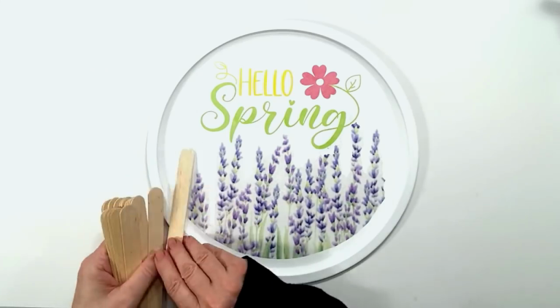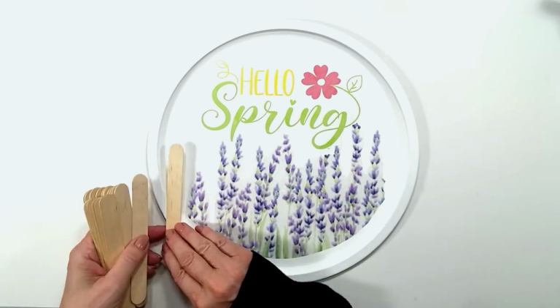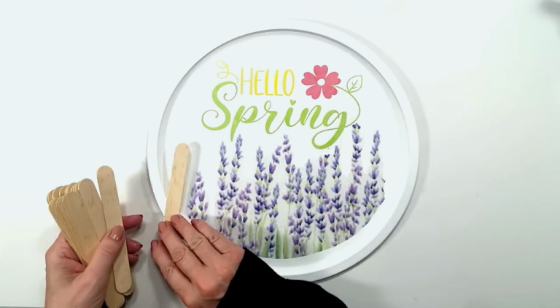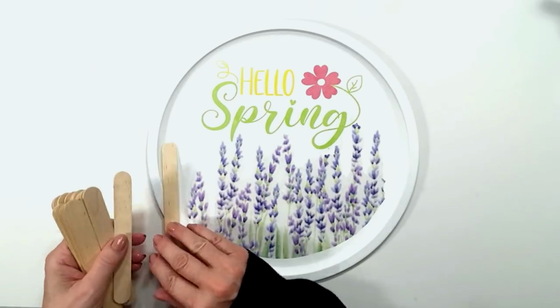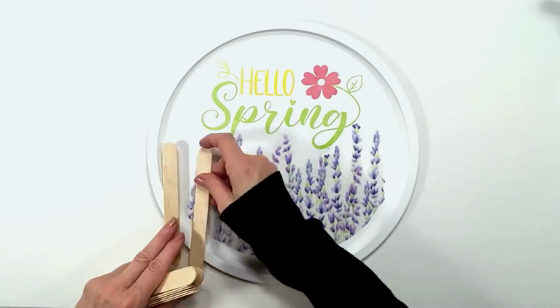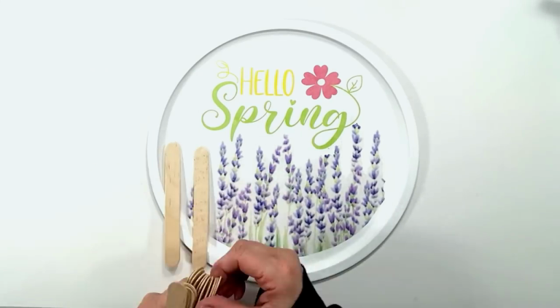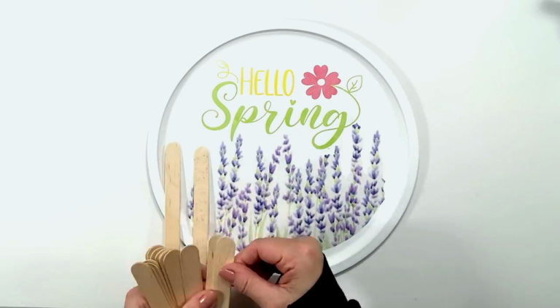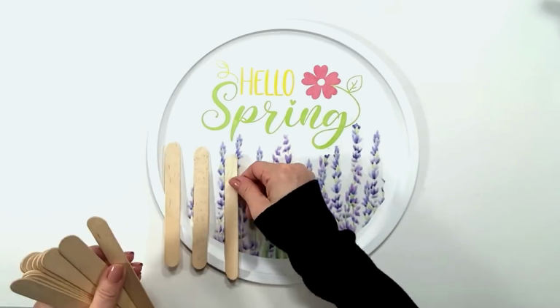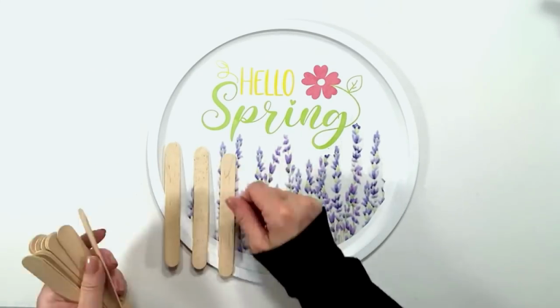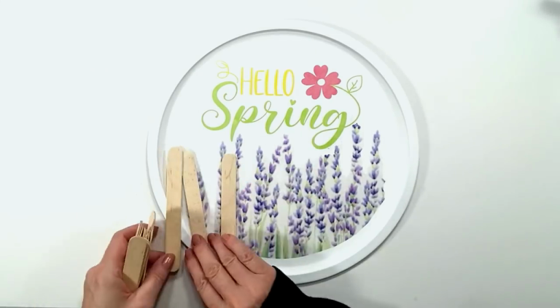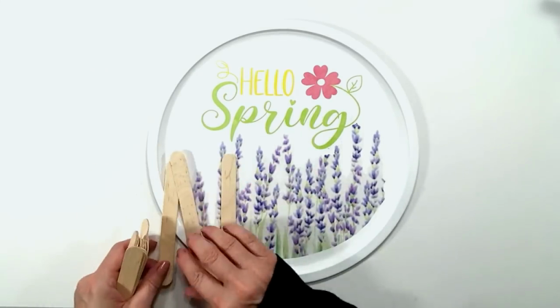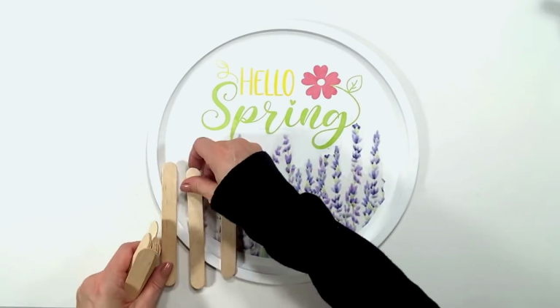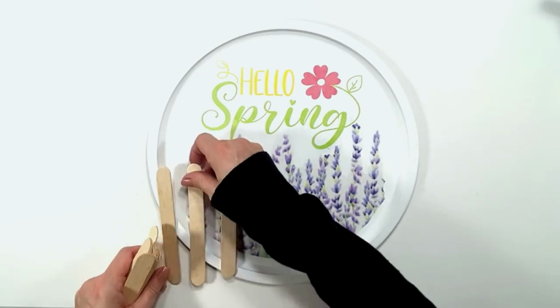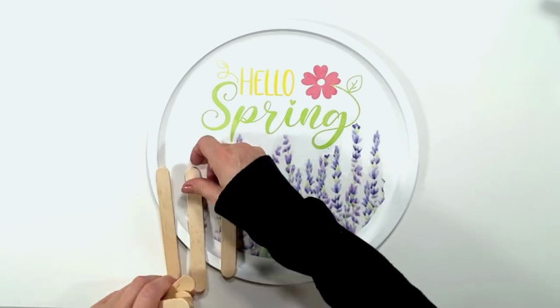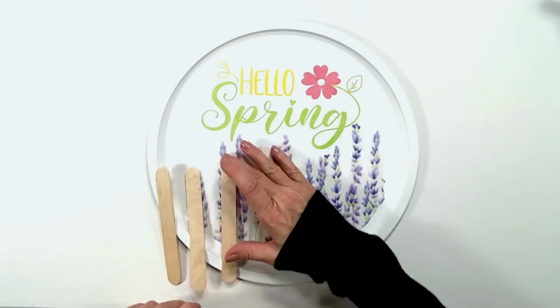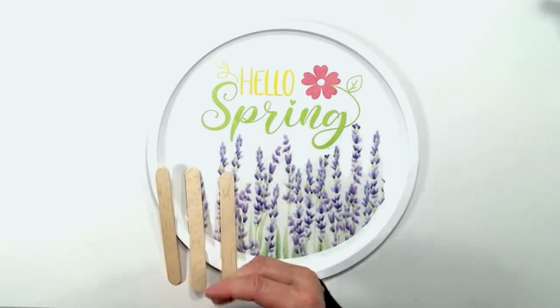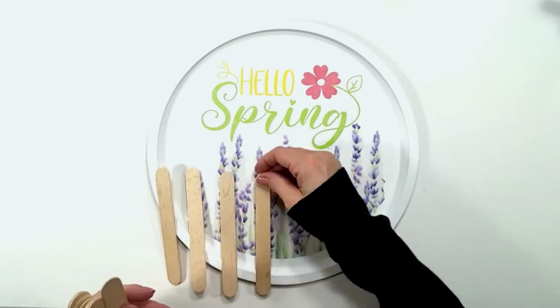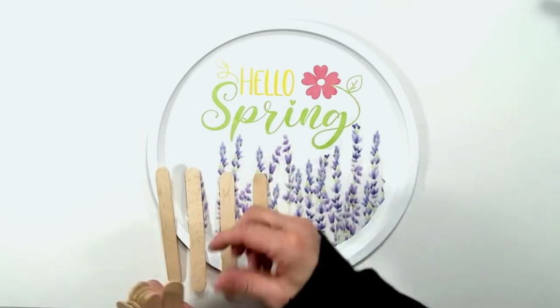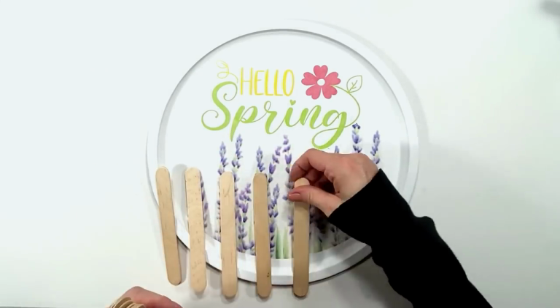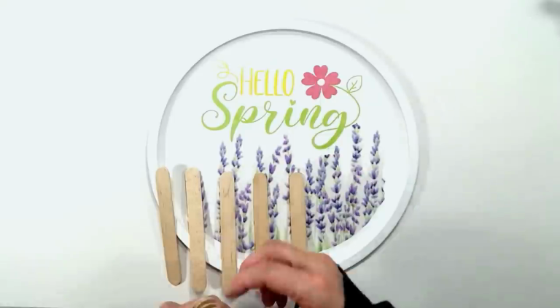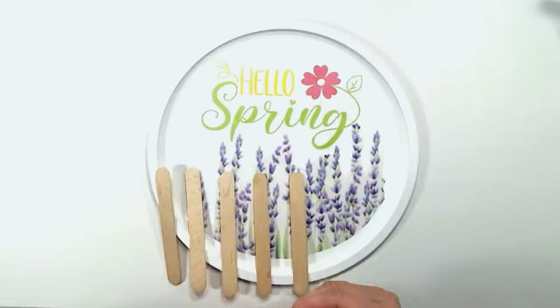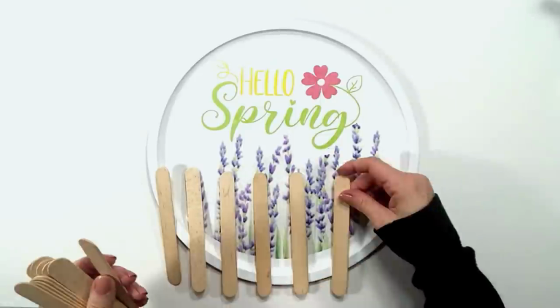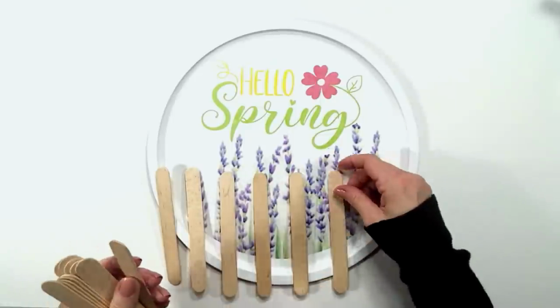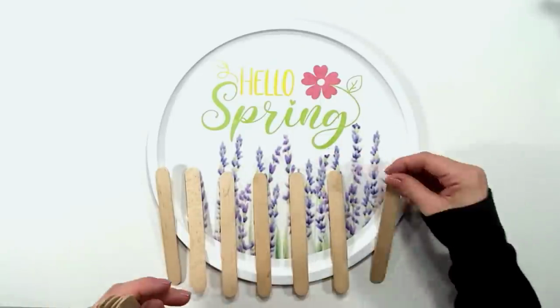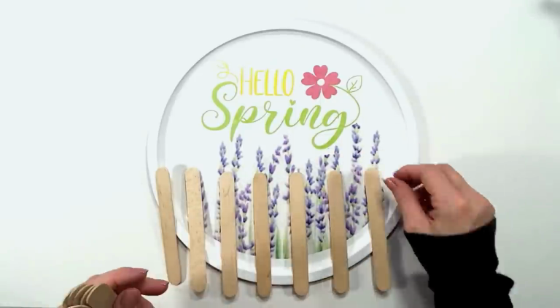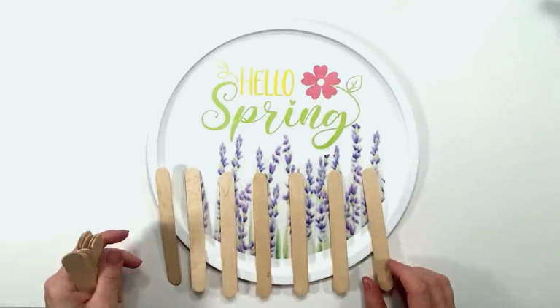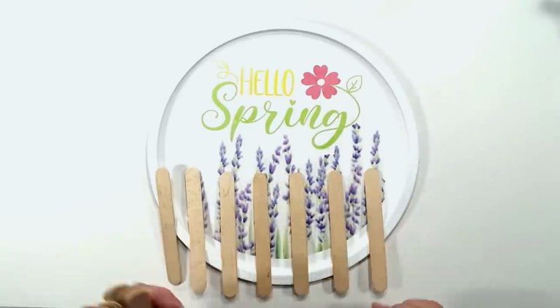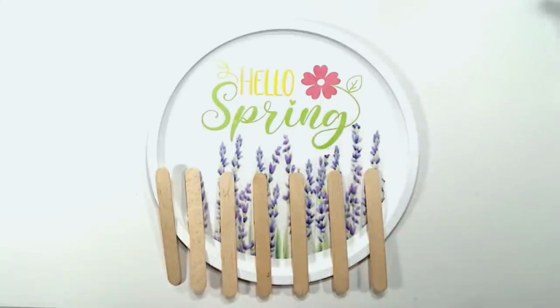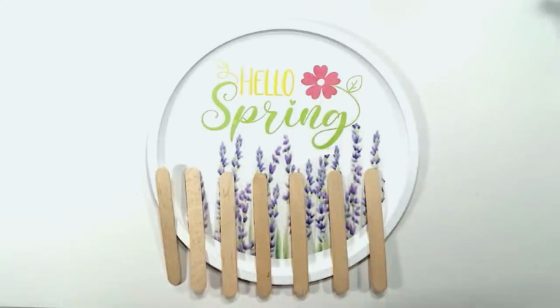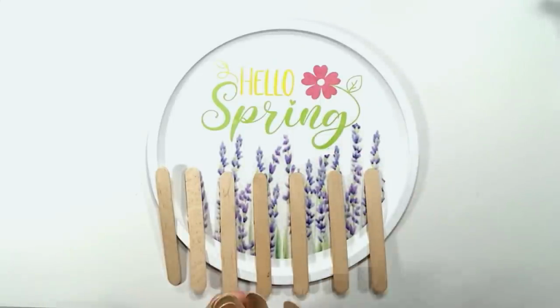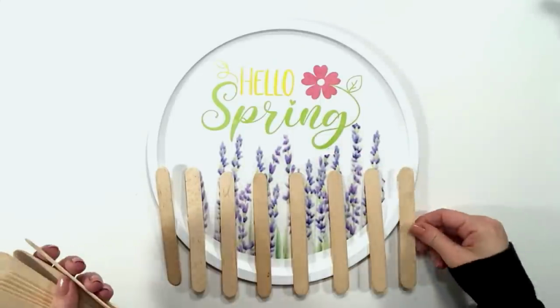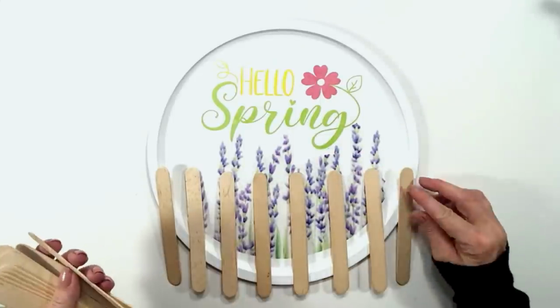All of my printables will be down below in my description box today, and they are free printables.